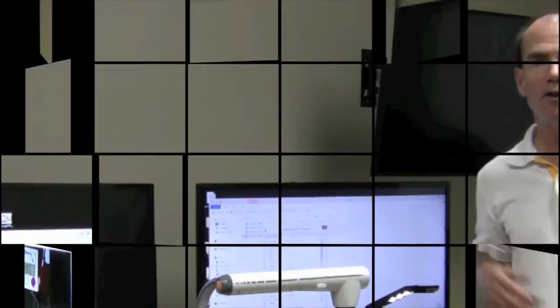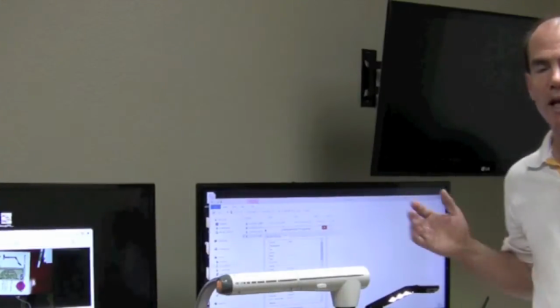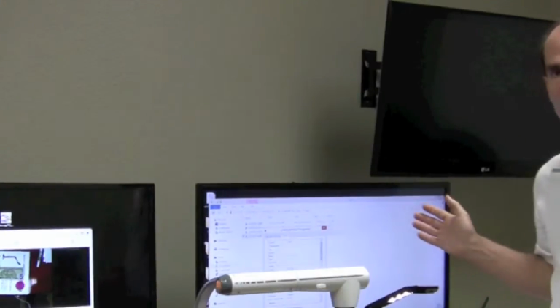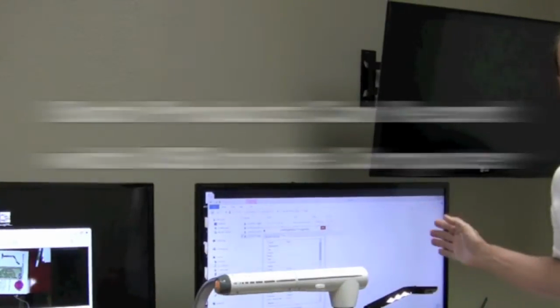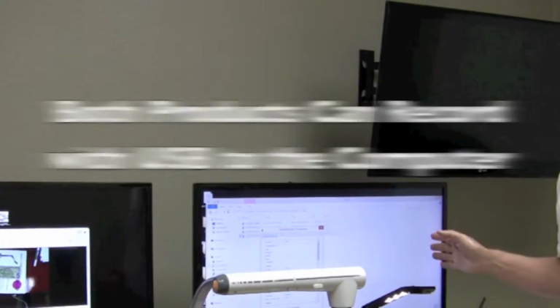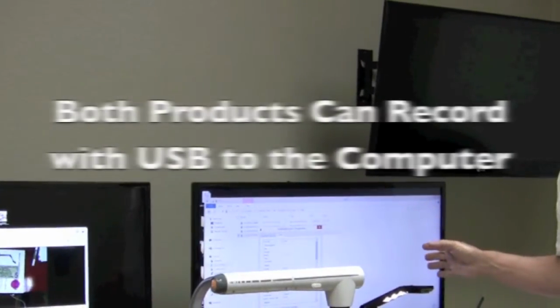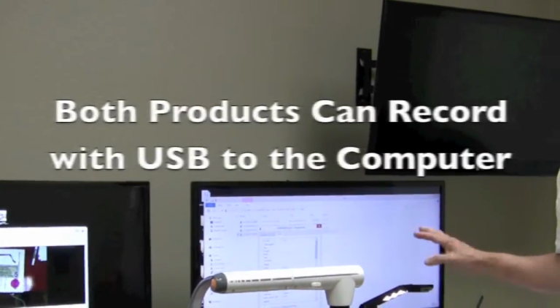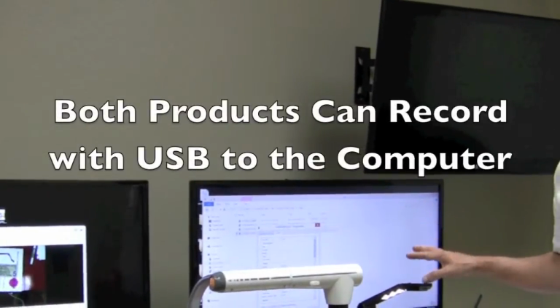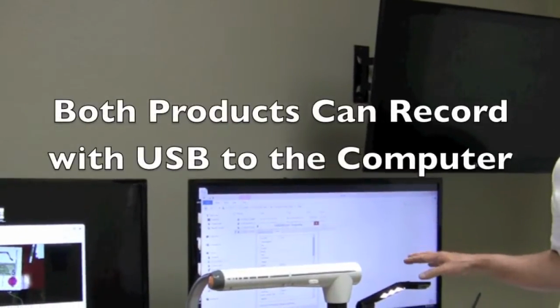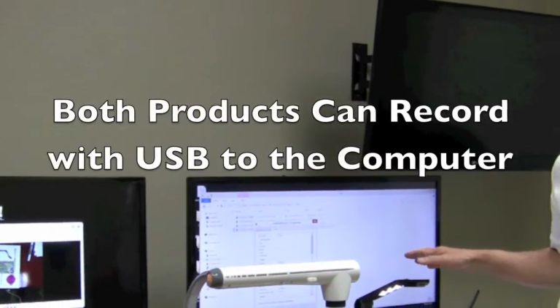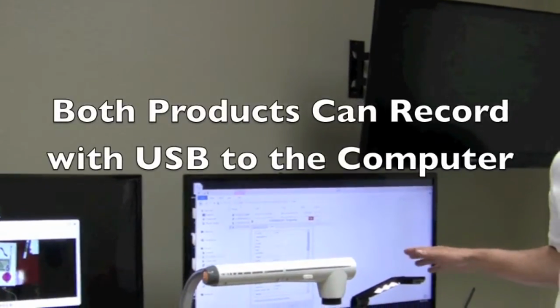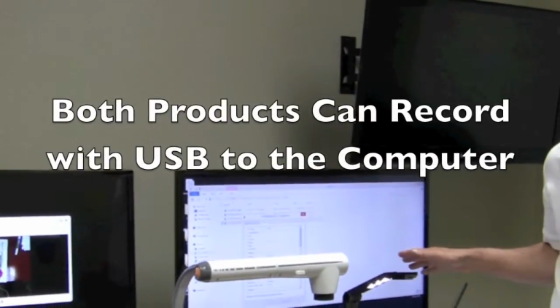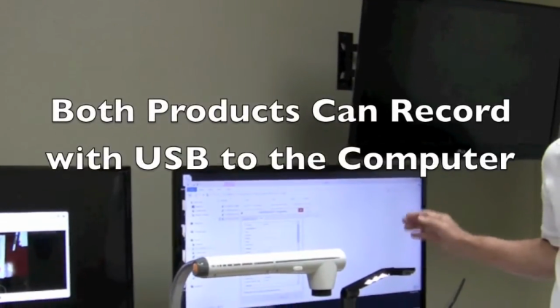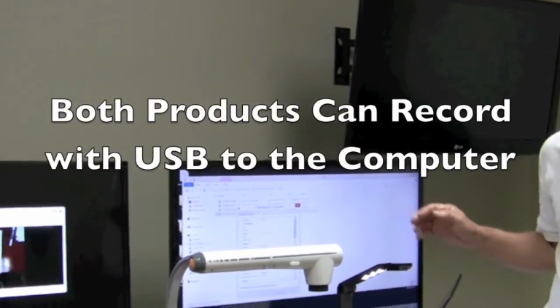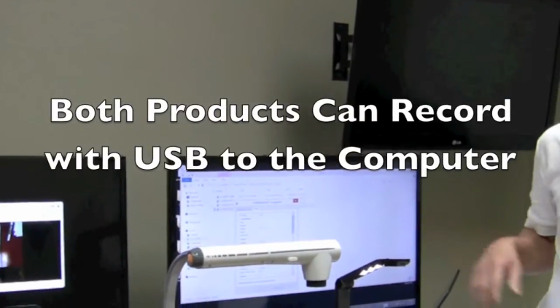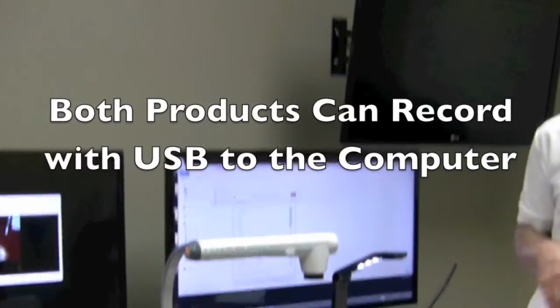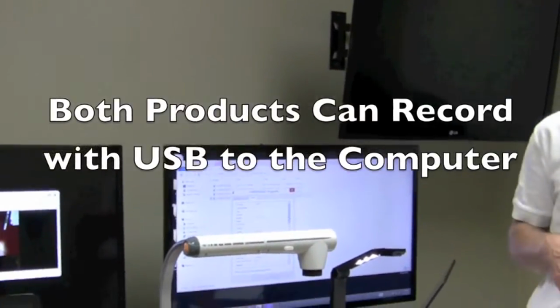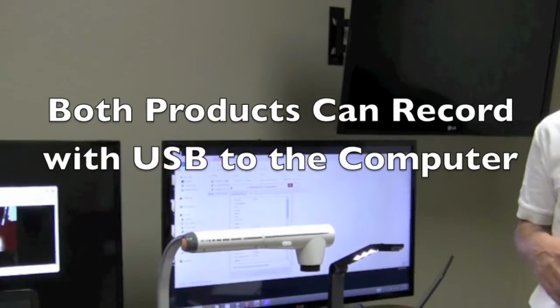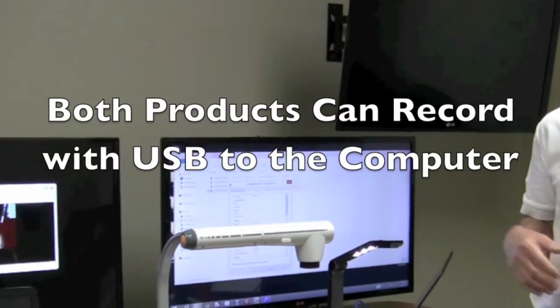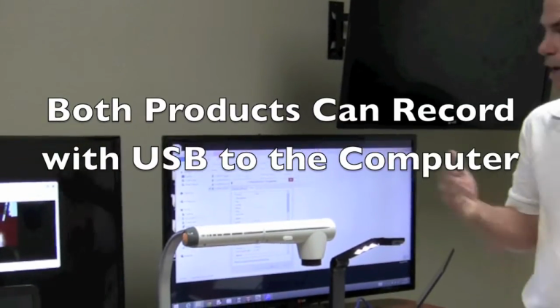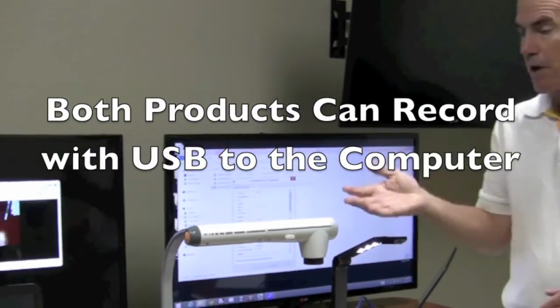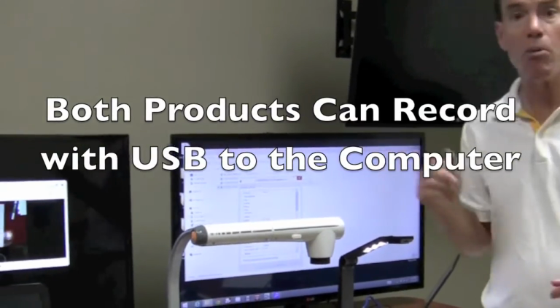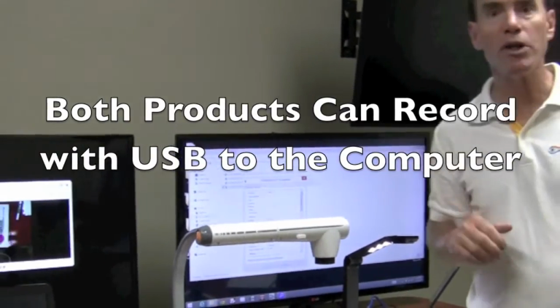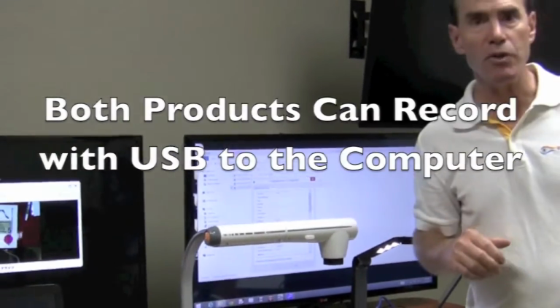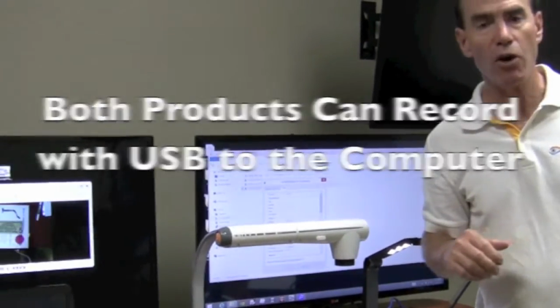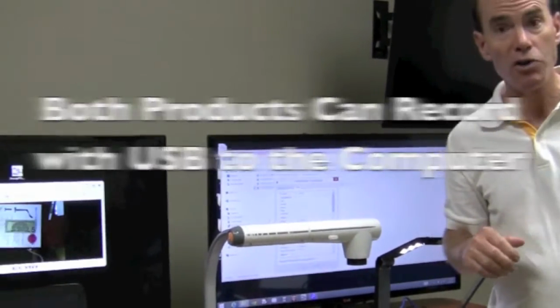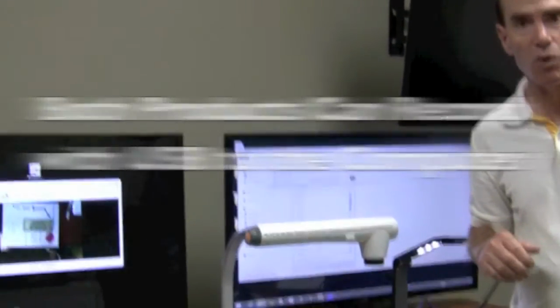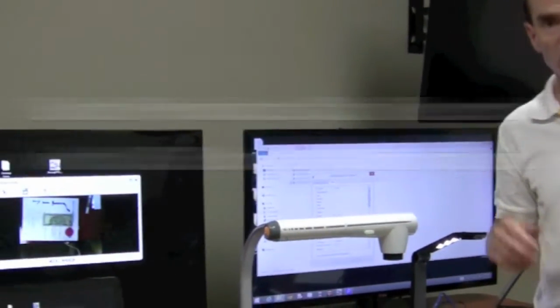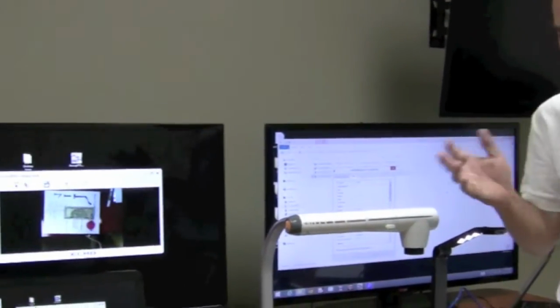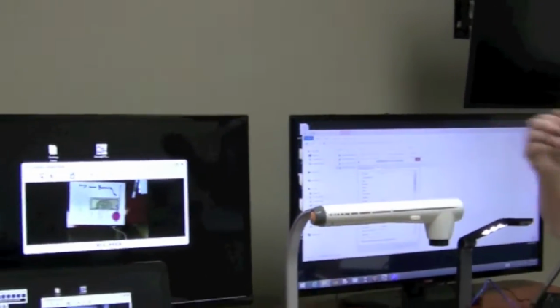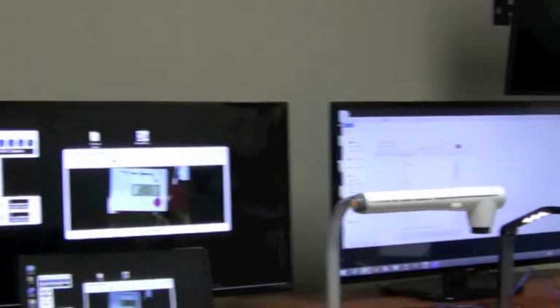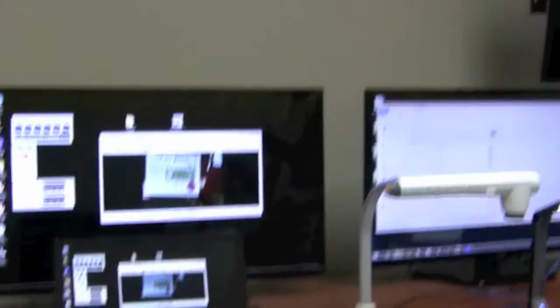The Hovercam records video directly to the computer, which is very convenient. The Elmo can do that also, so let's see how it does.